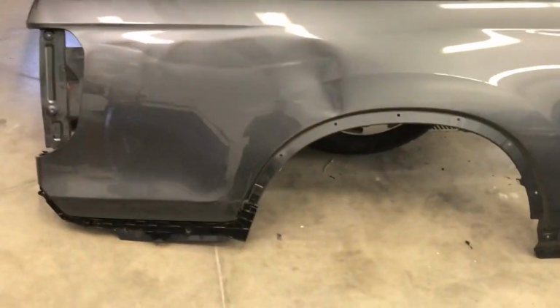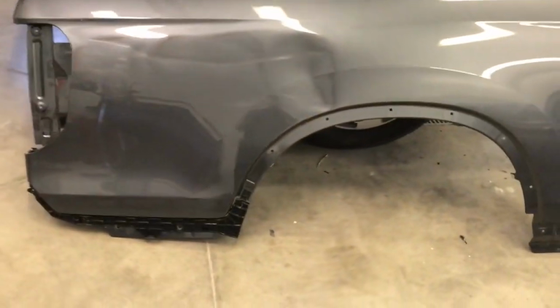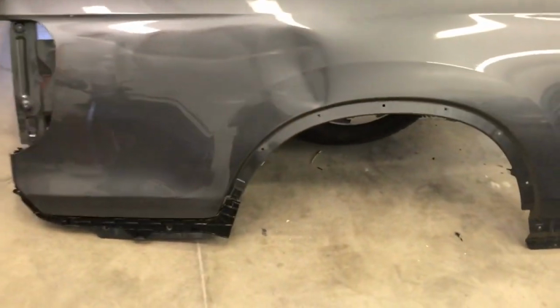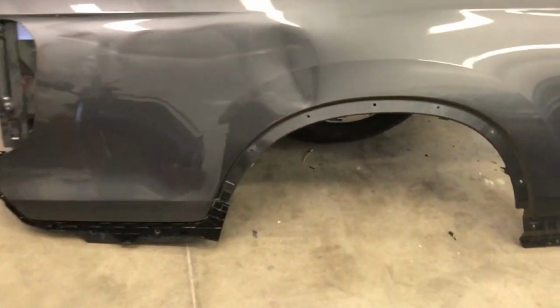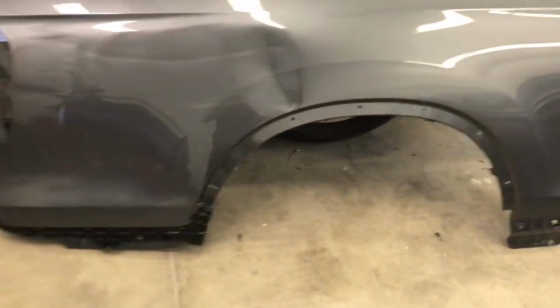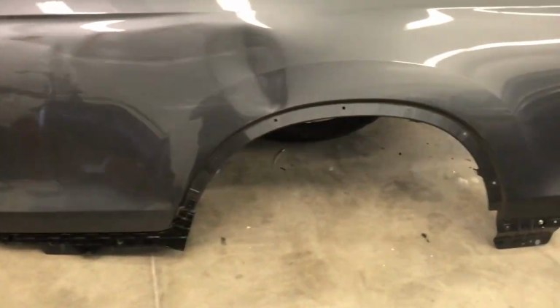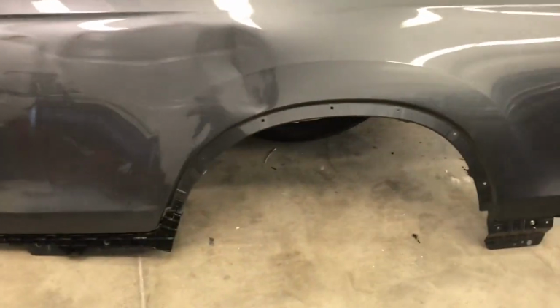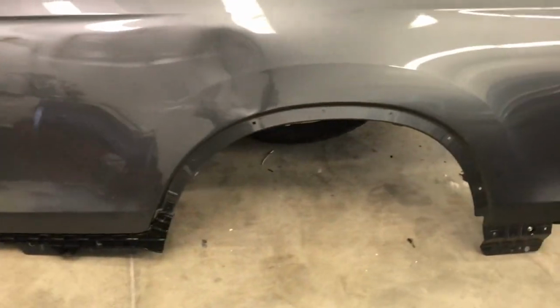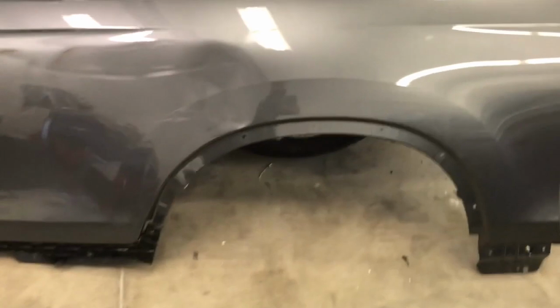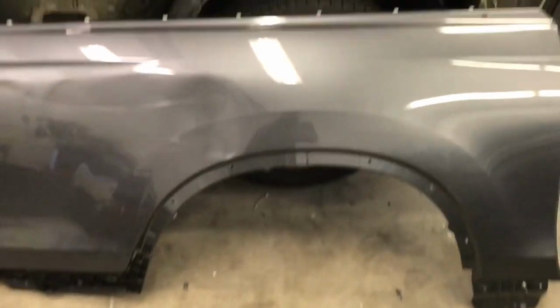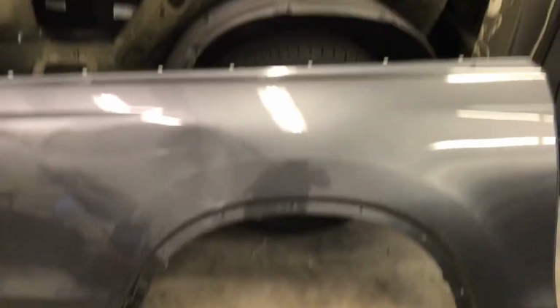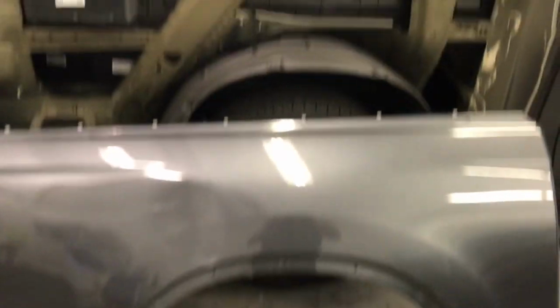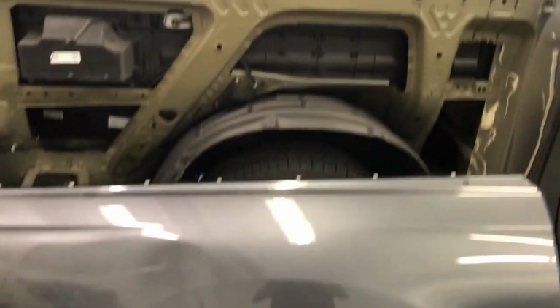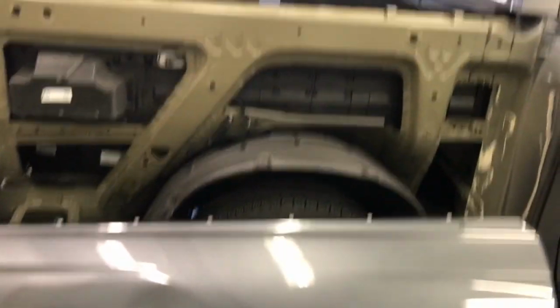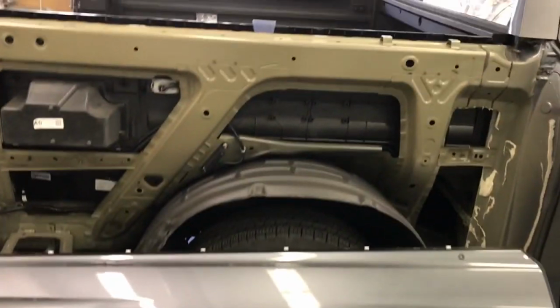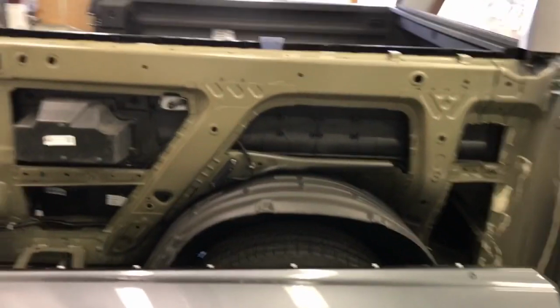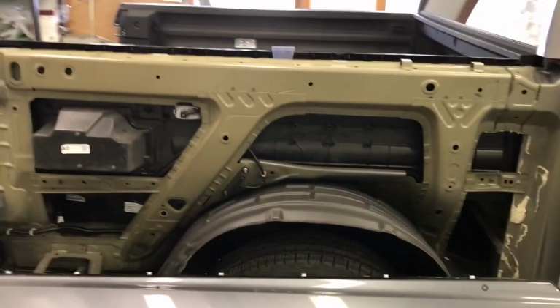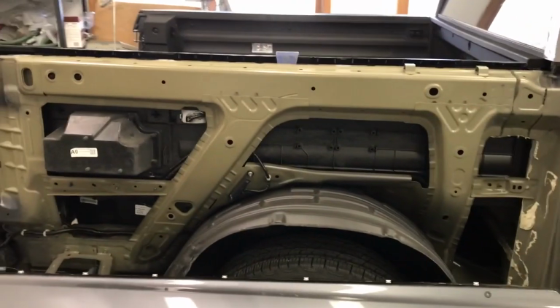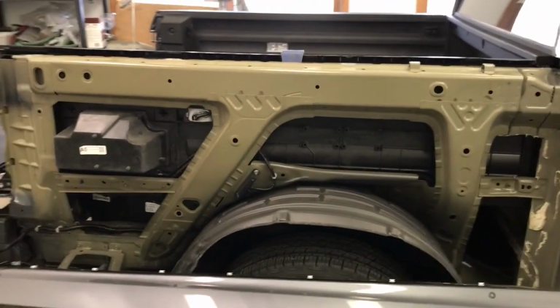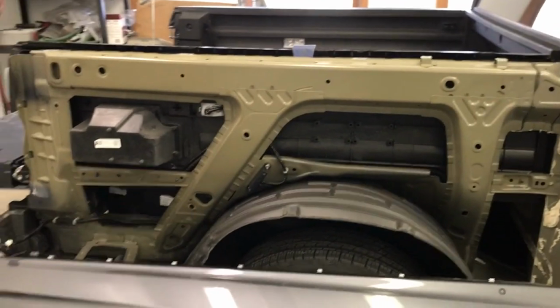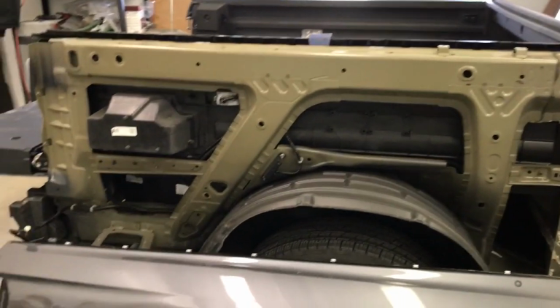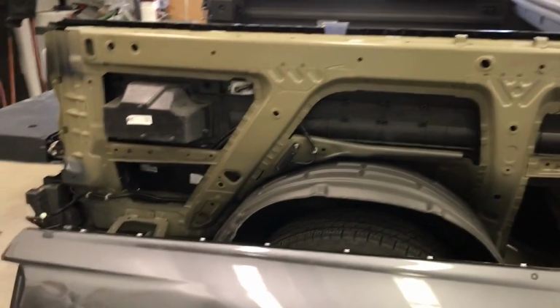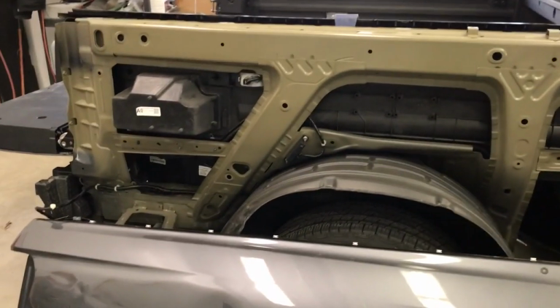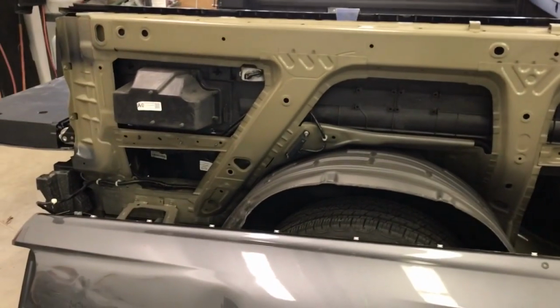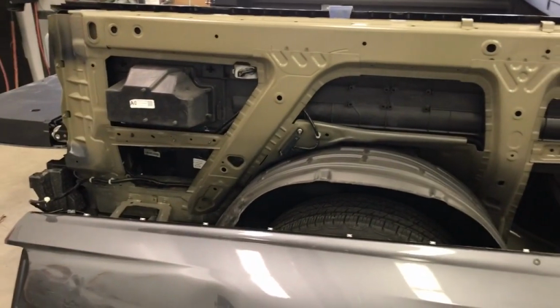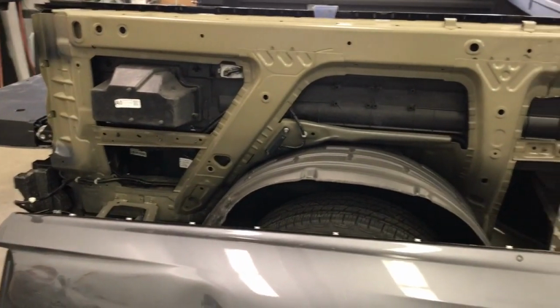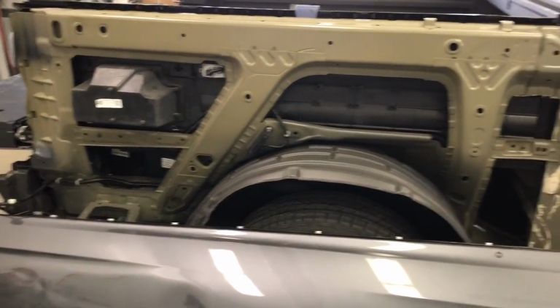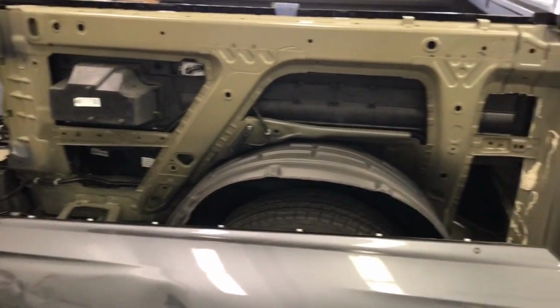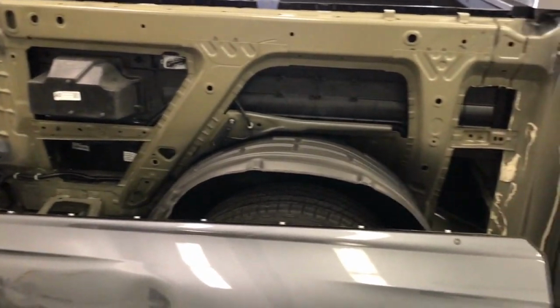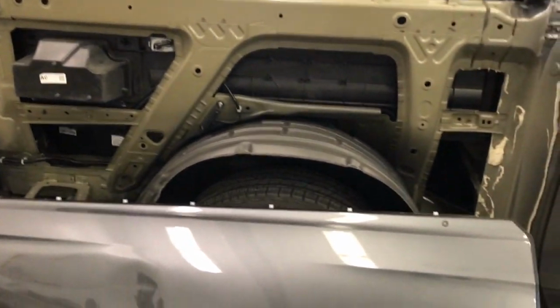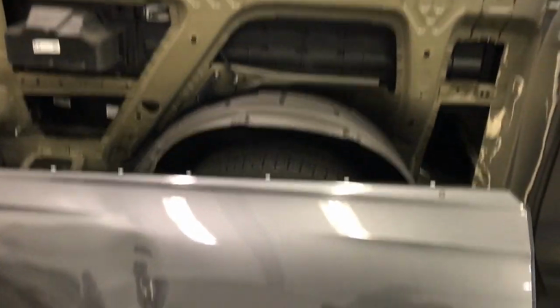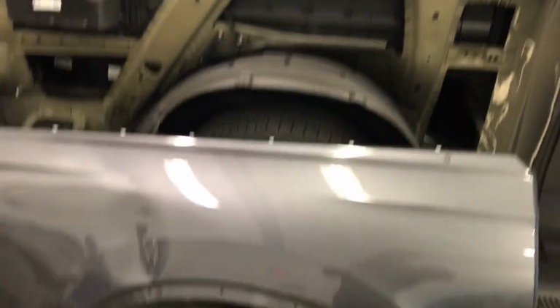And that's it guys, bedside's off. Thanks for watching.